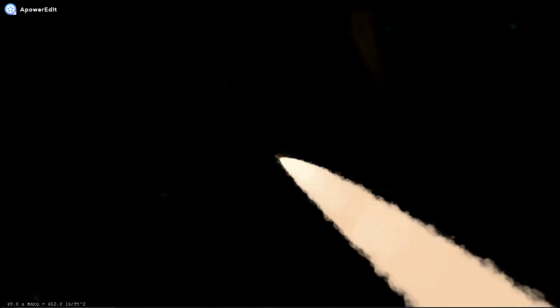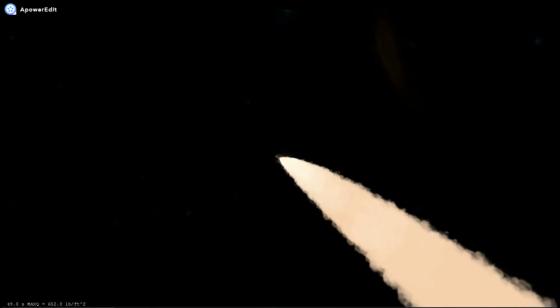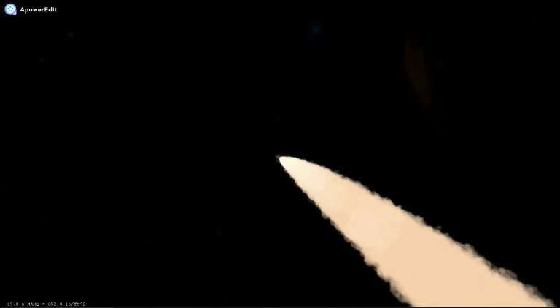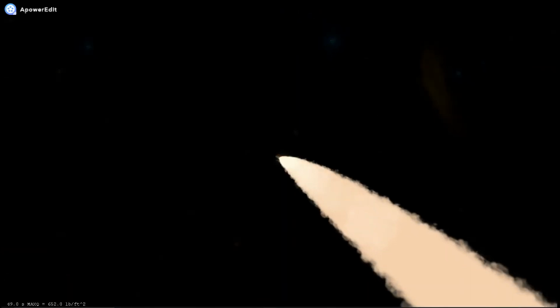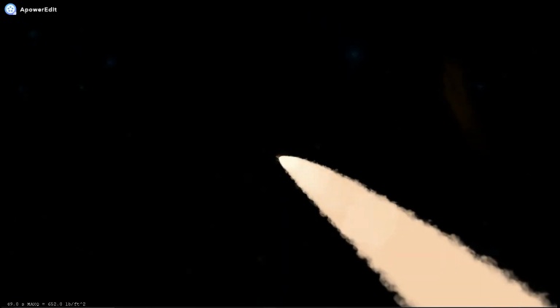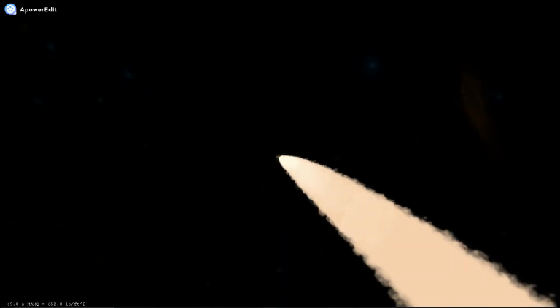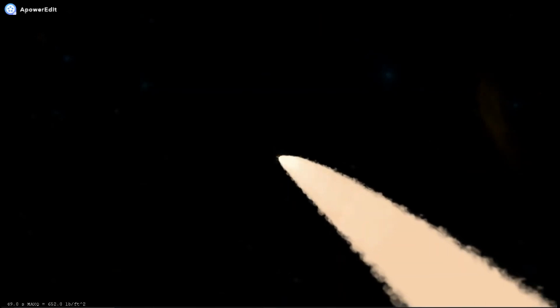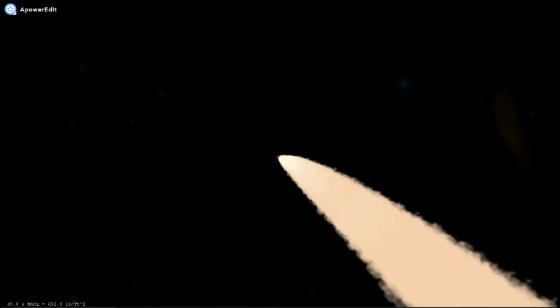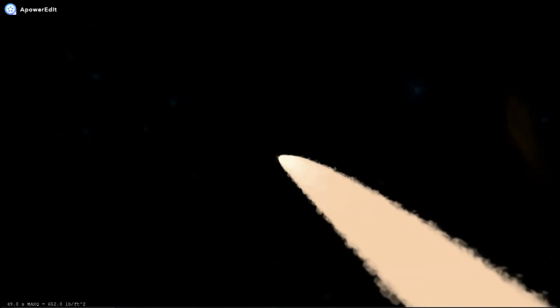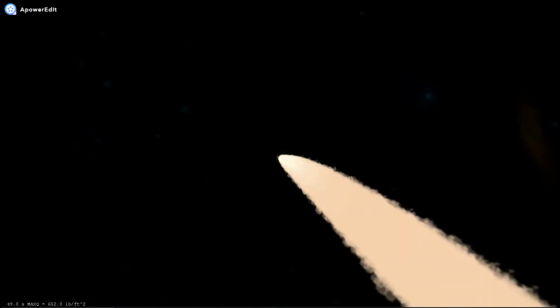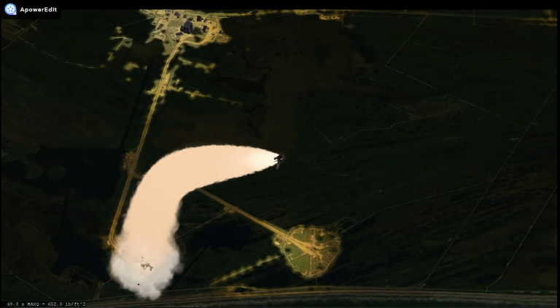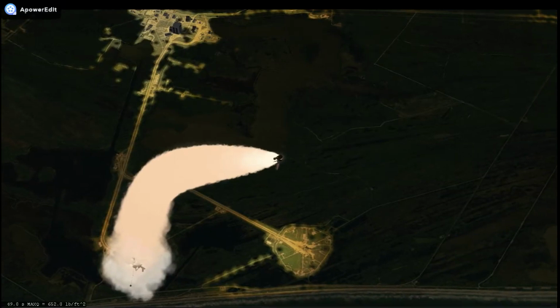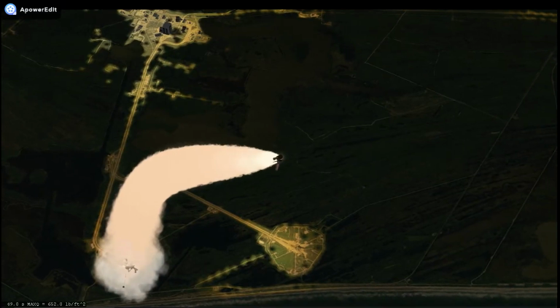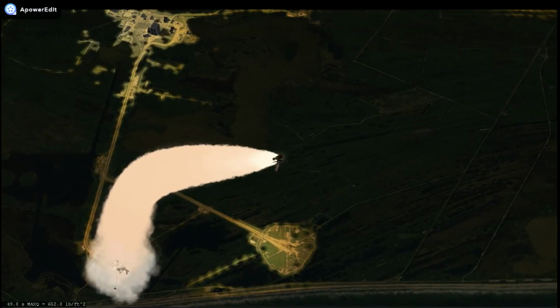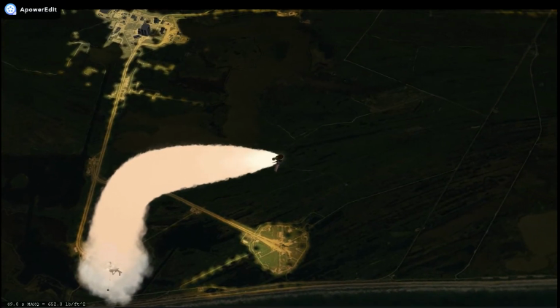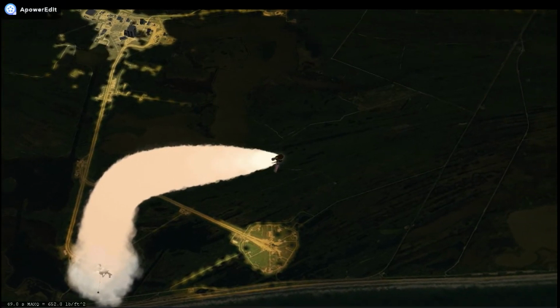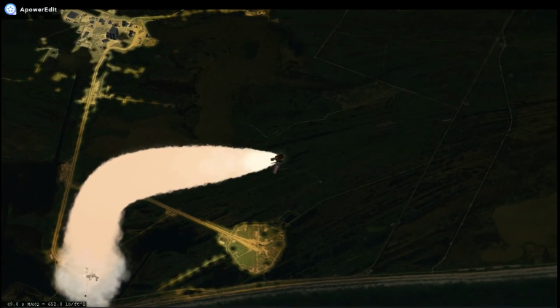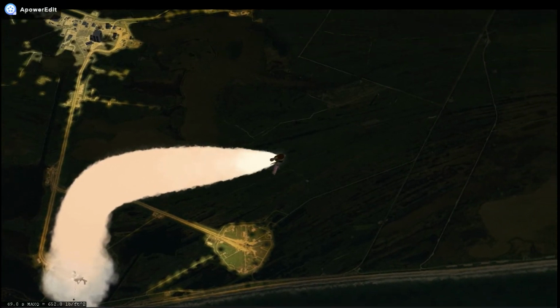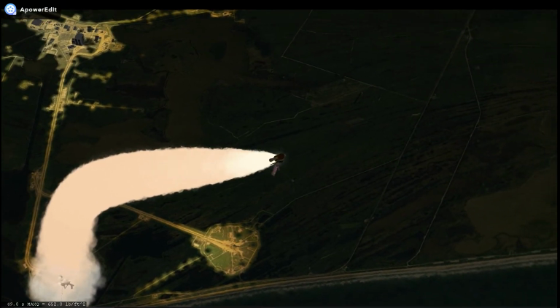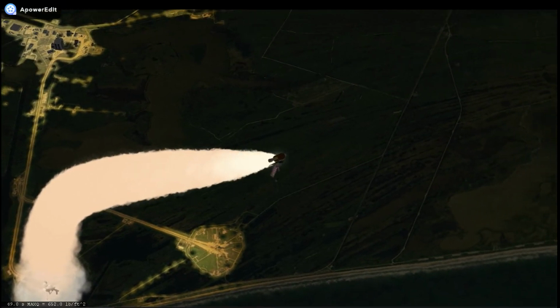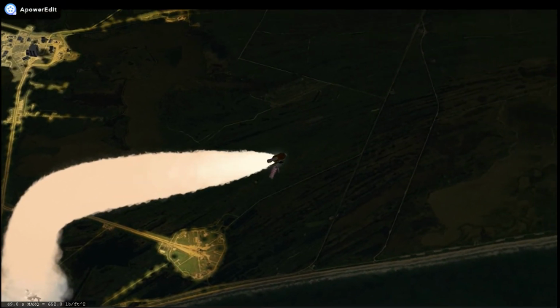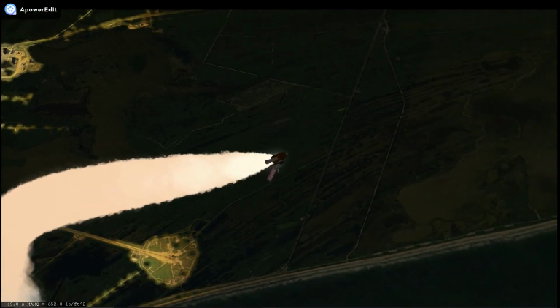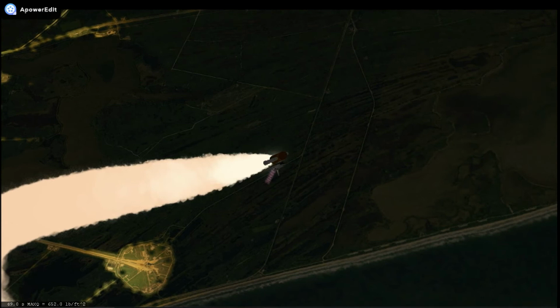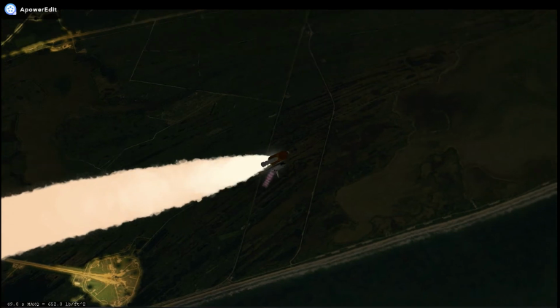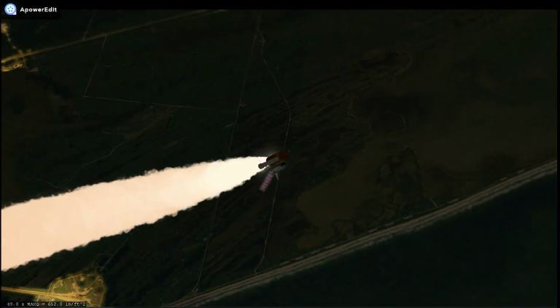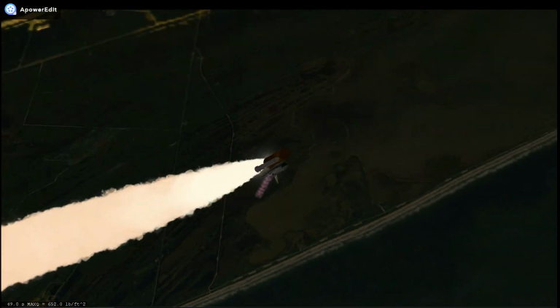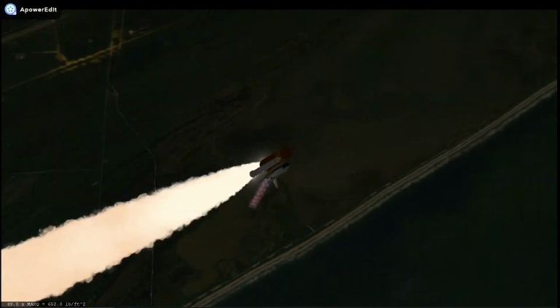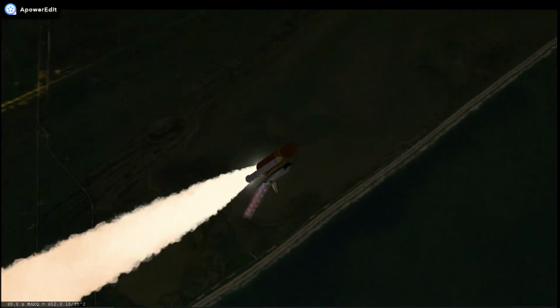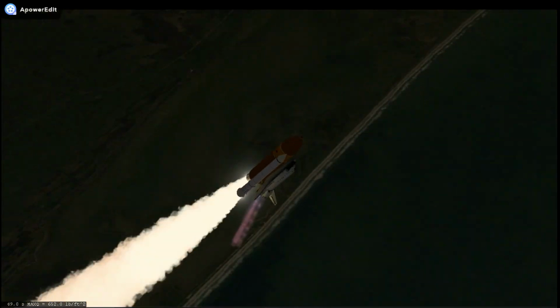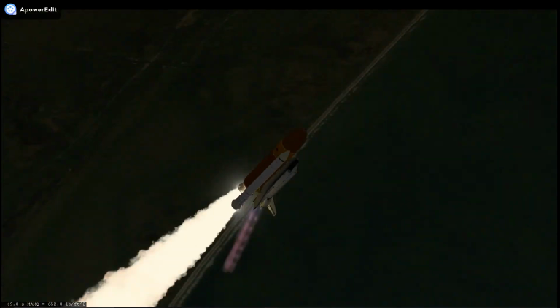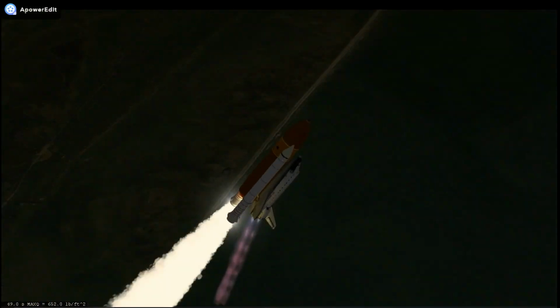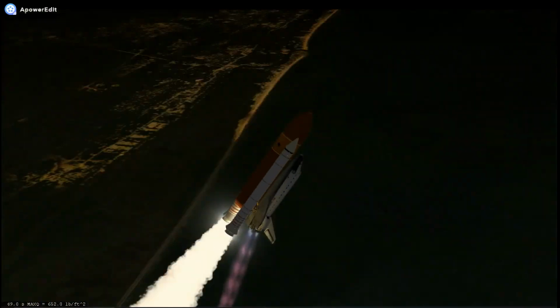Discovery, Houston: go with throttle up. Altered, go with throttle up.